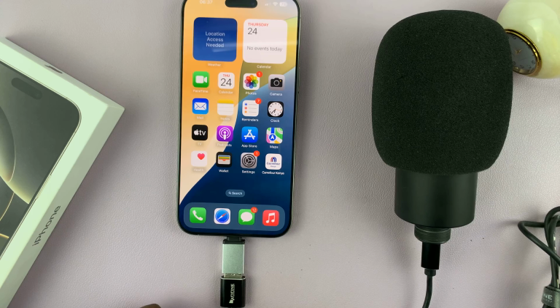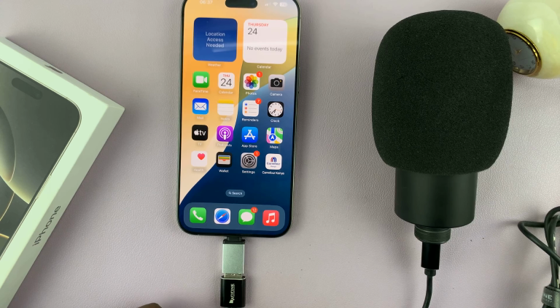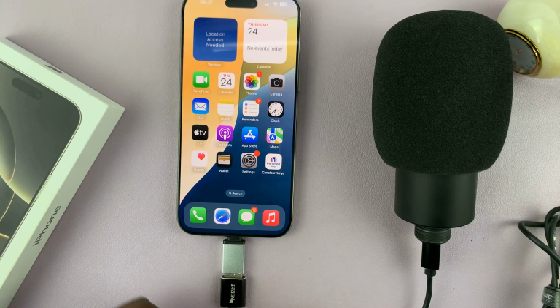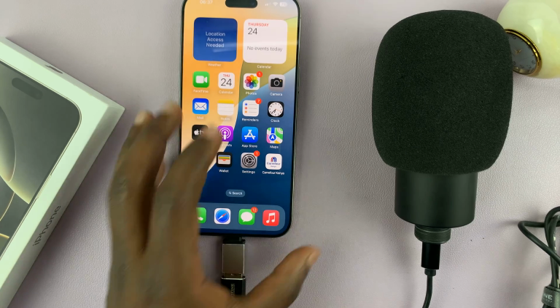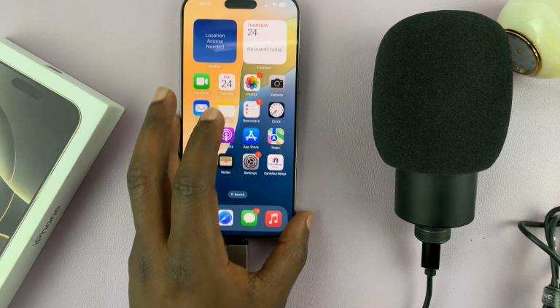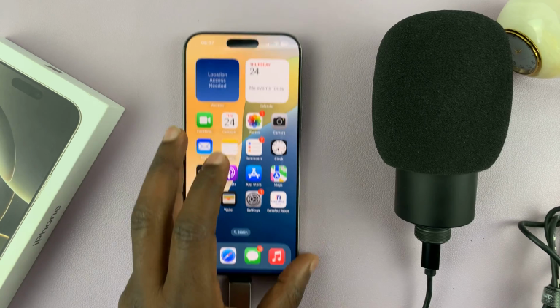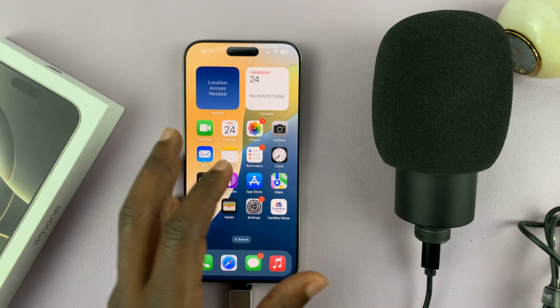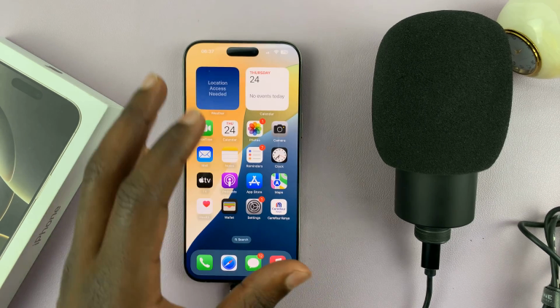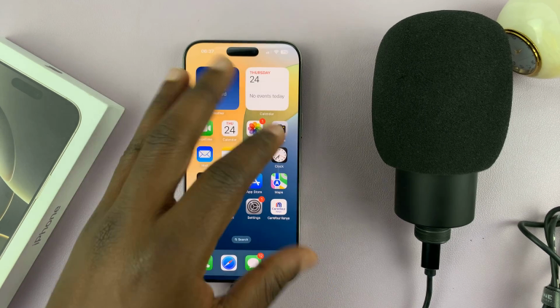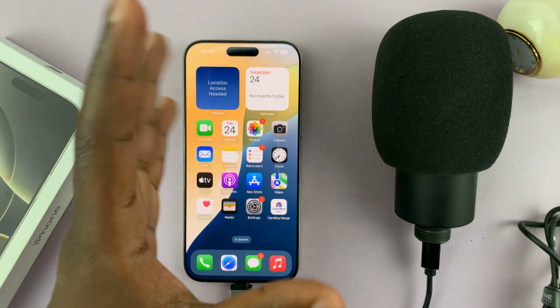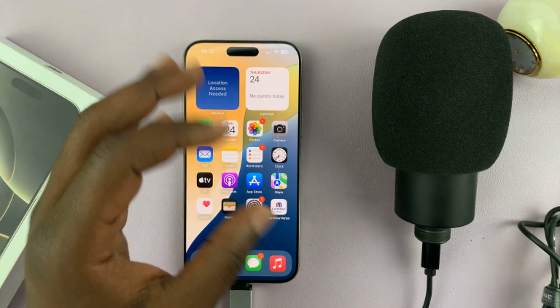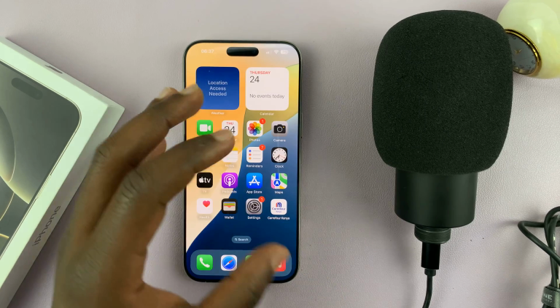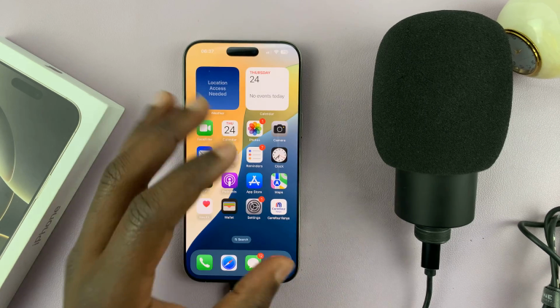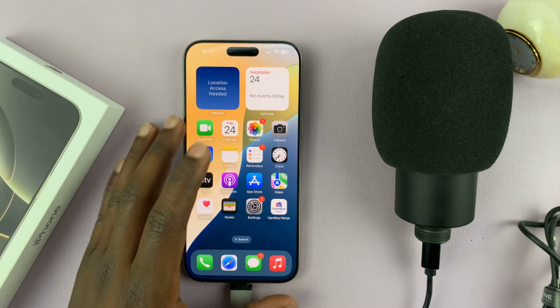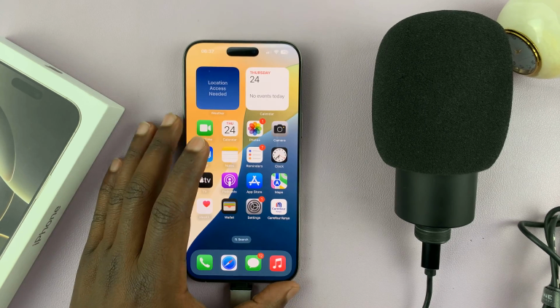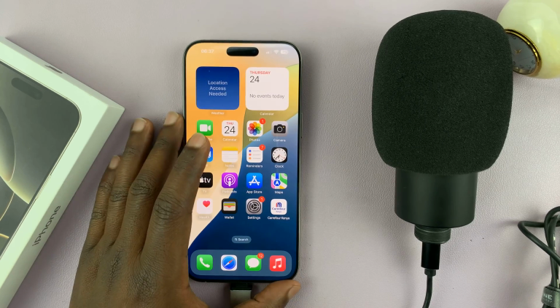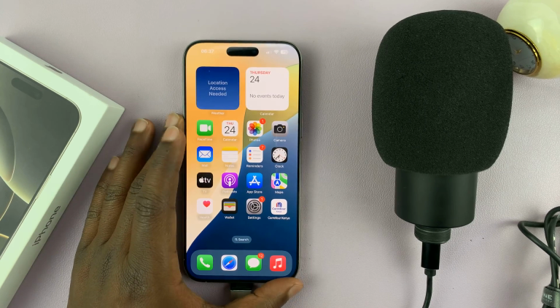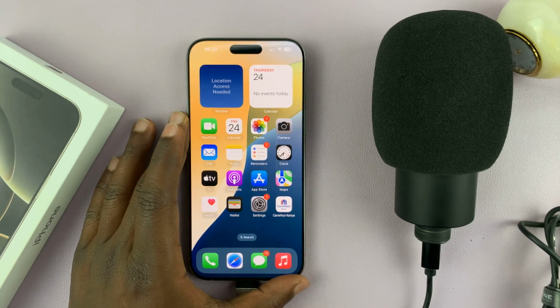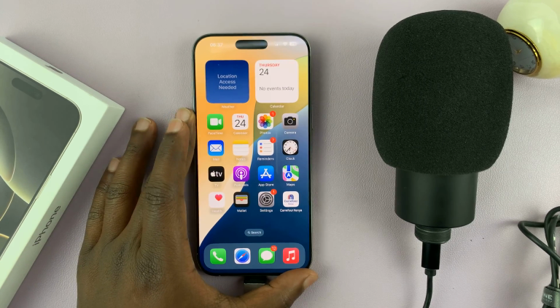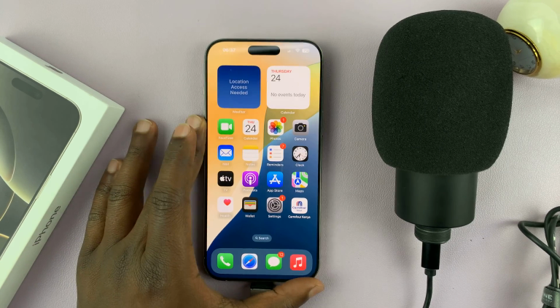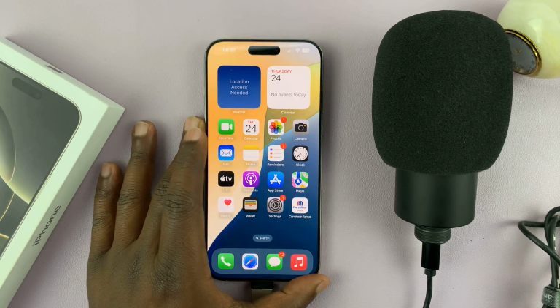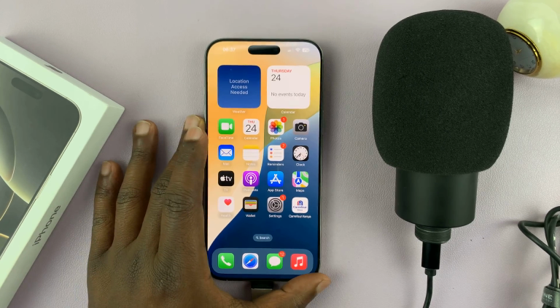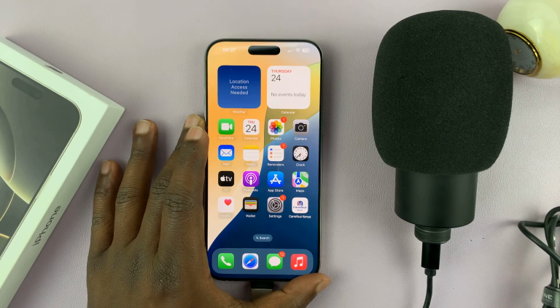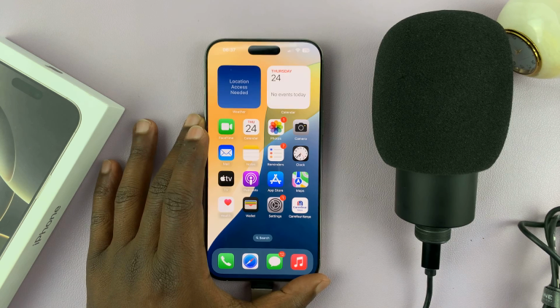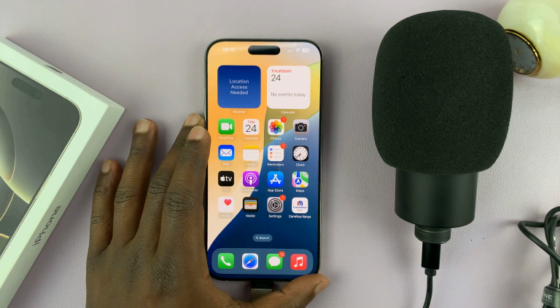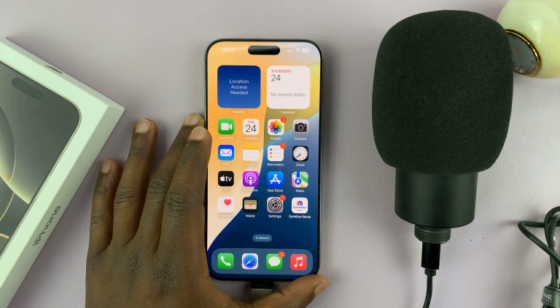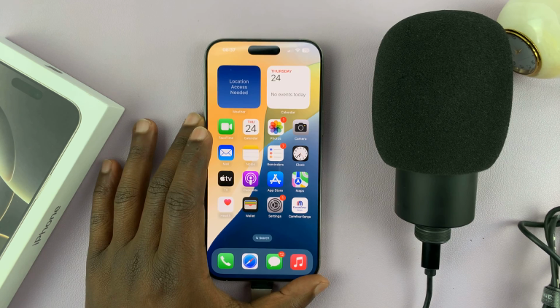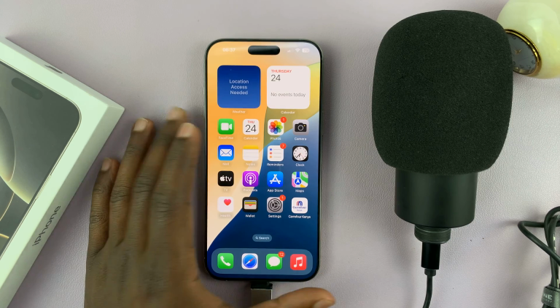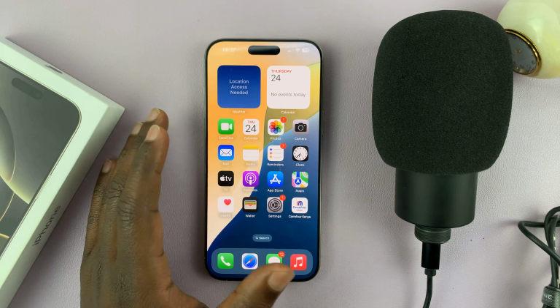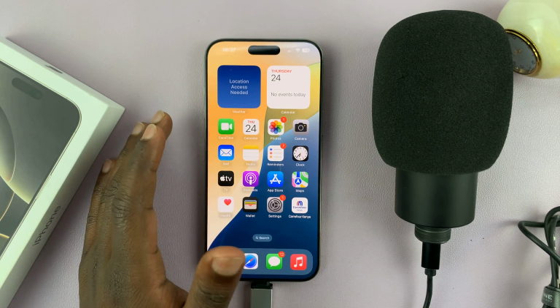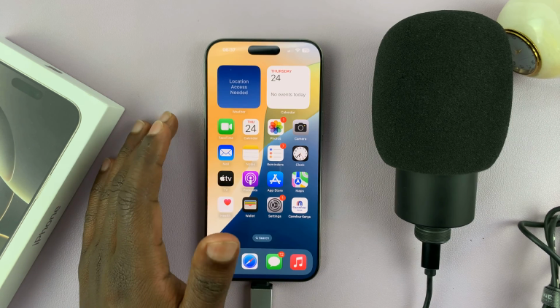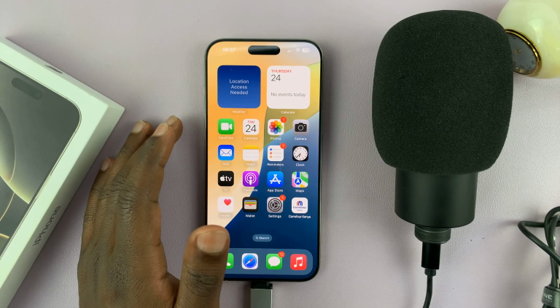And once you do that, there's not going to be any pop-up or any sound made by your iPhone to let you know that you've connected. But you have connected.